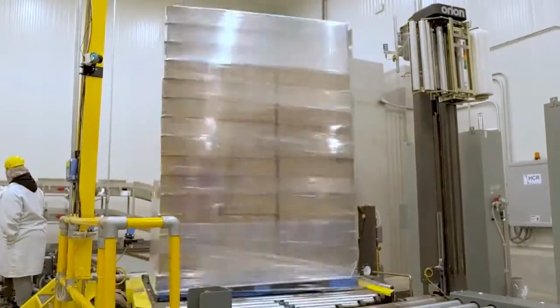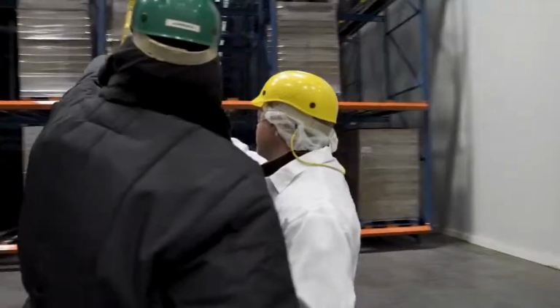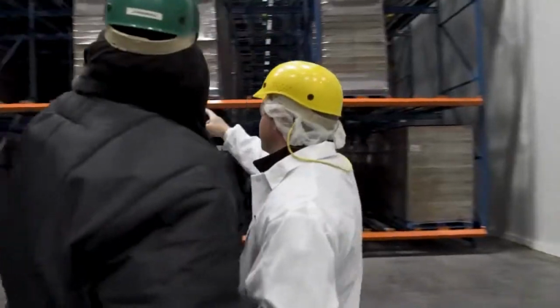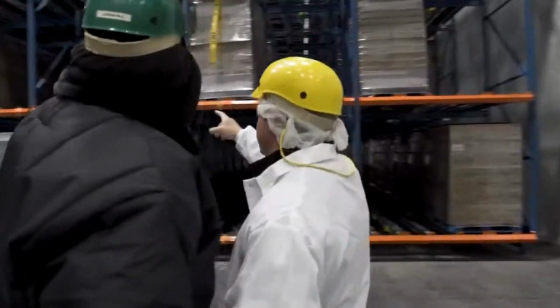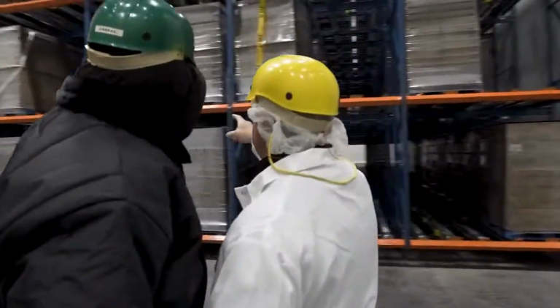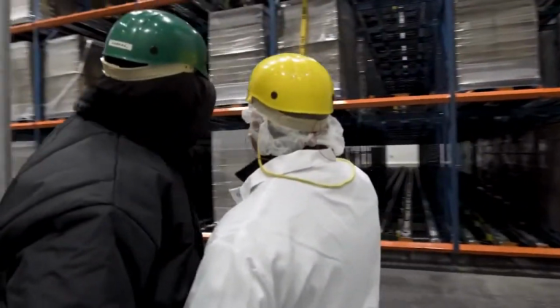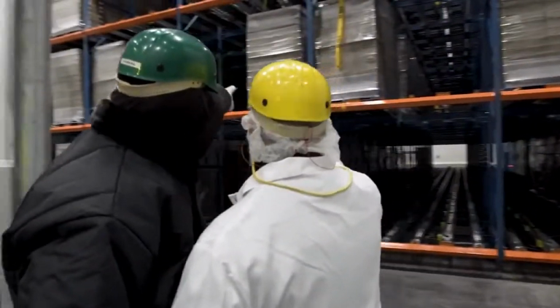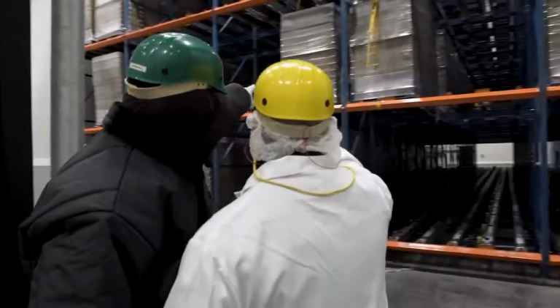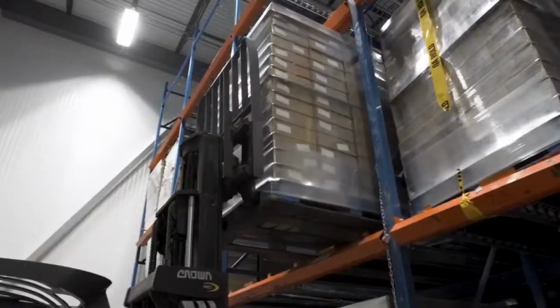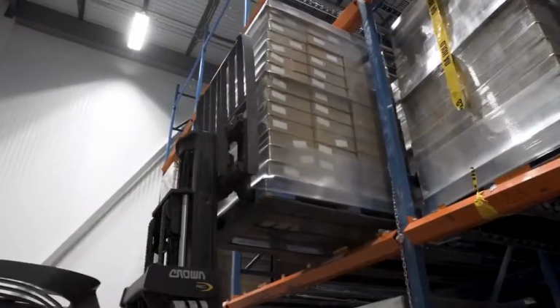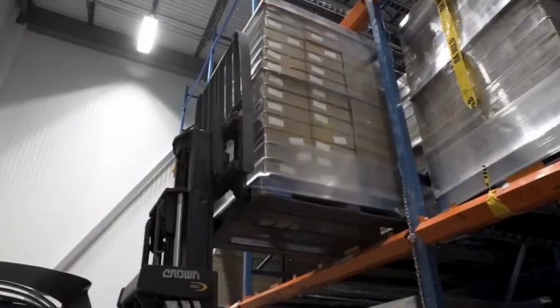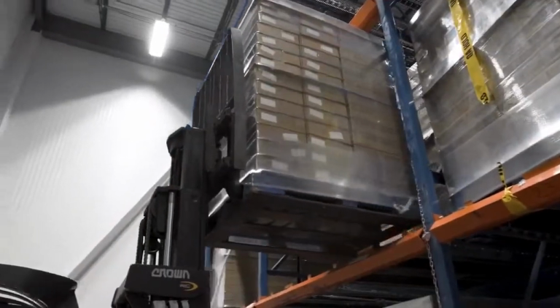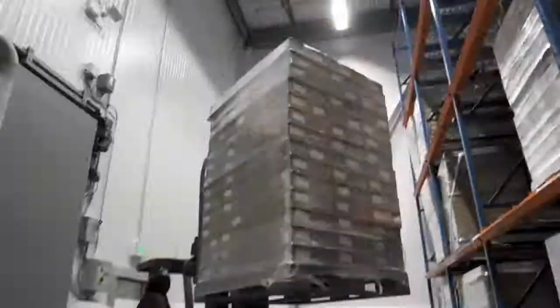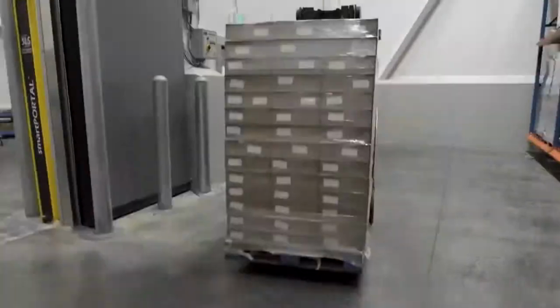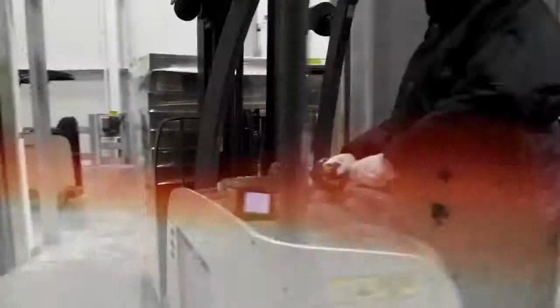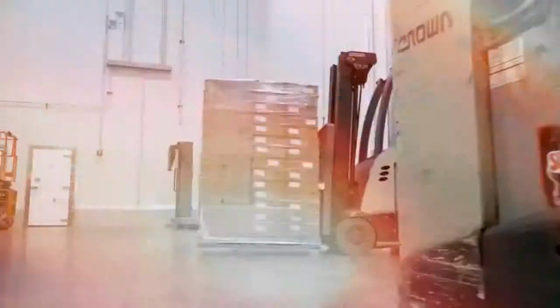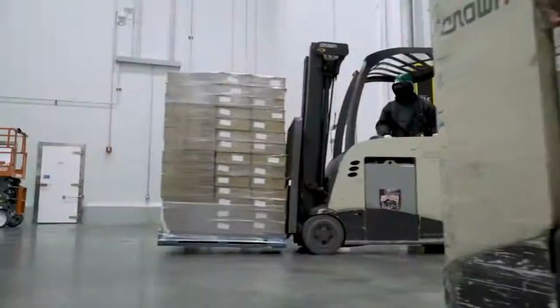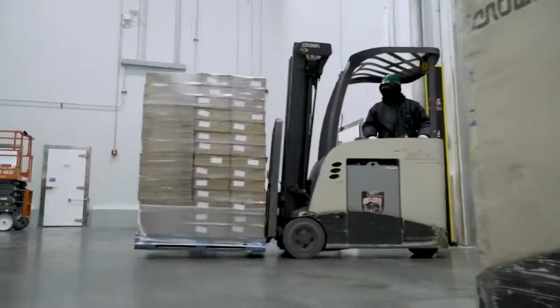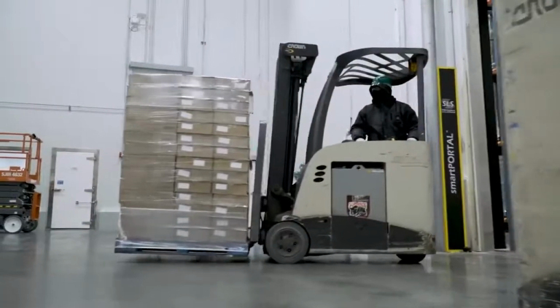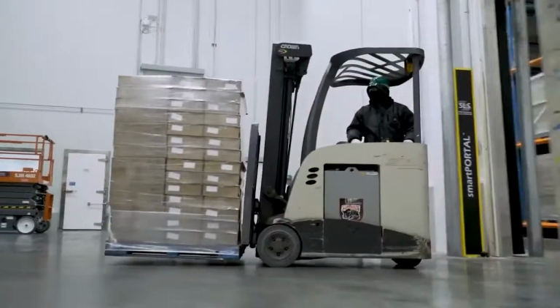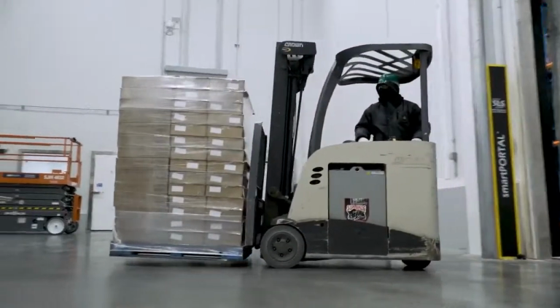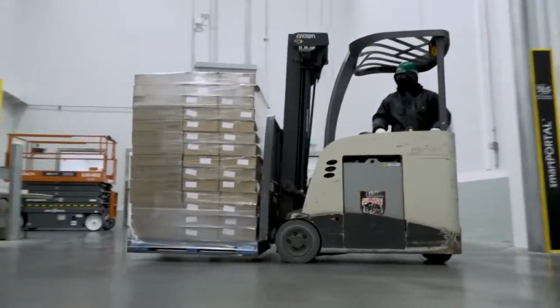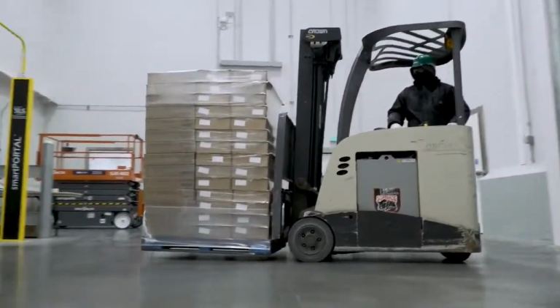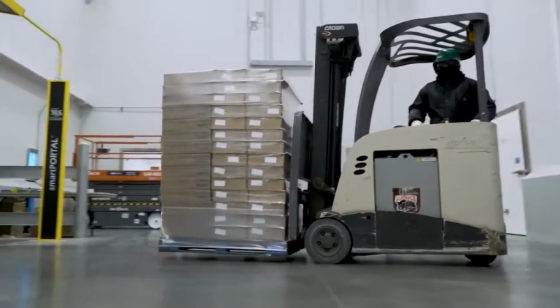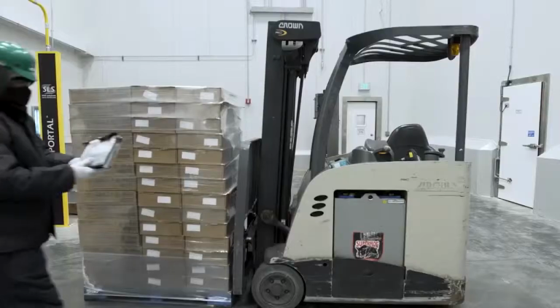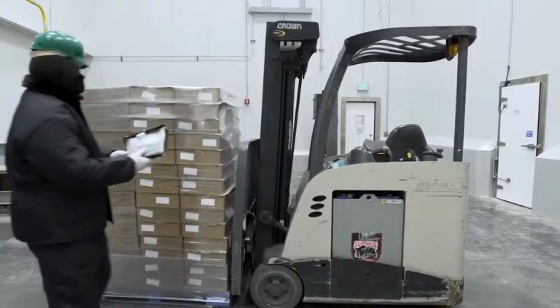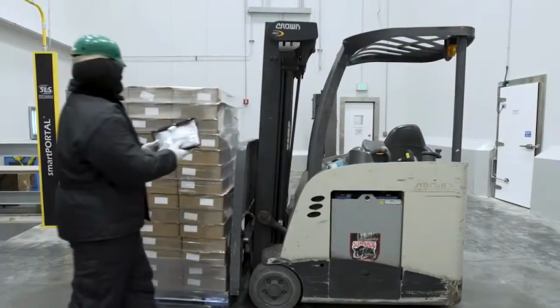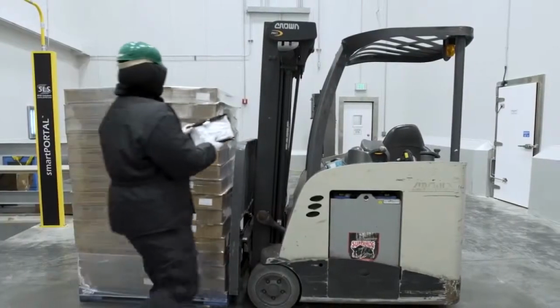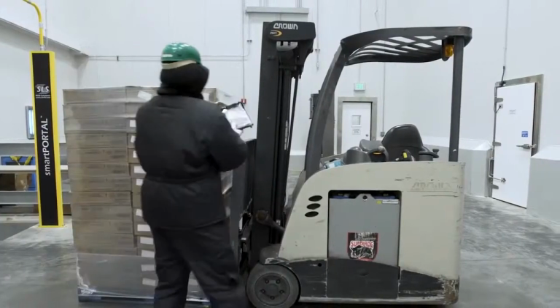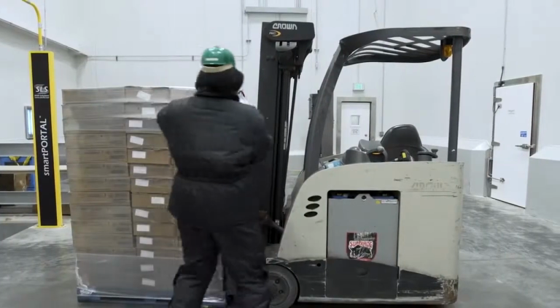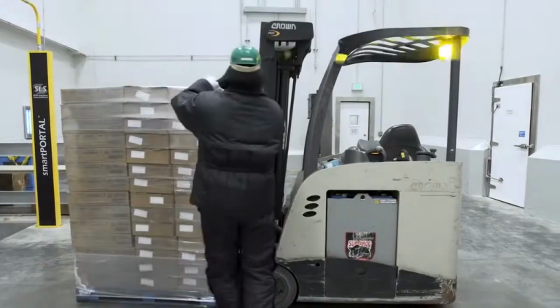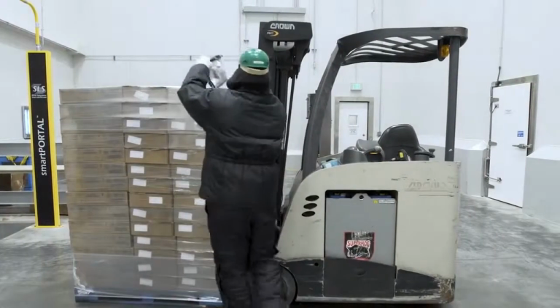When we put the product into storage, as it comes out of the cooler, we read that pallet as well. So that's our second checkpoint at the facility.